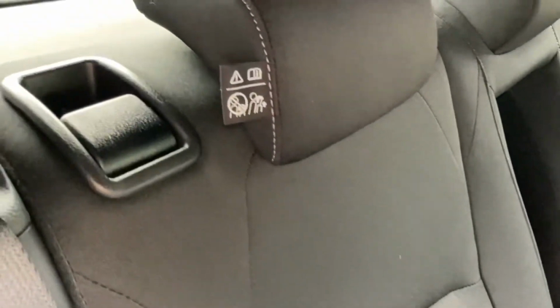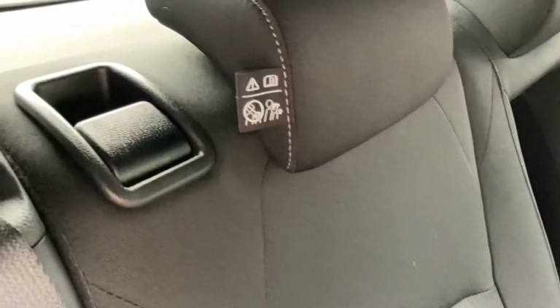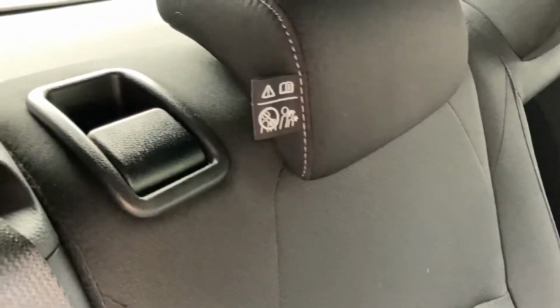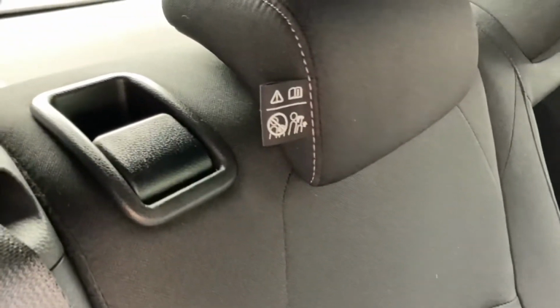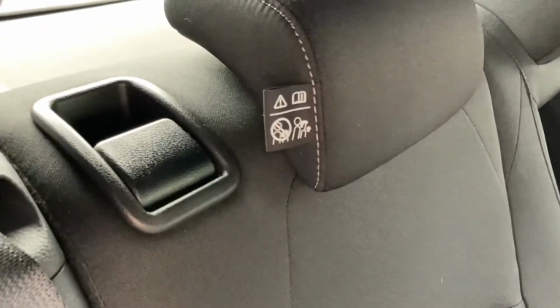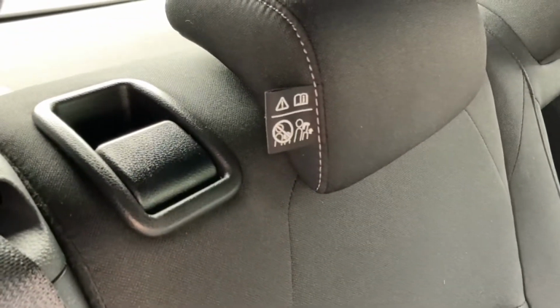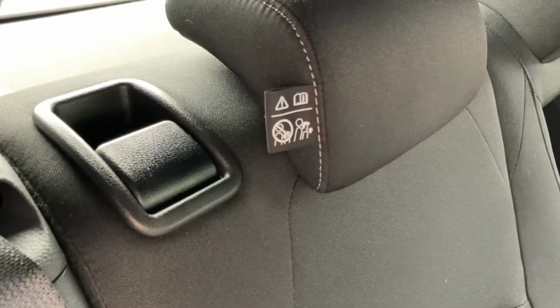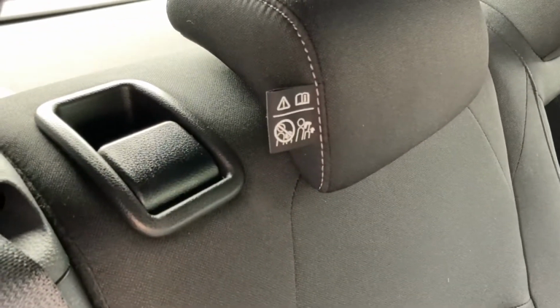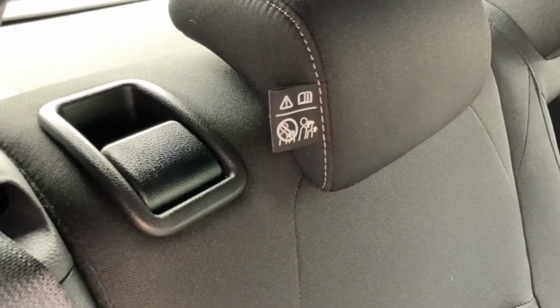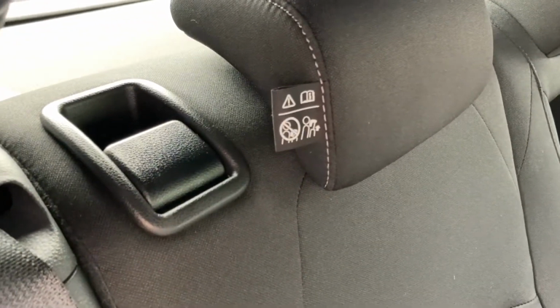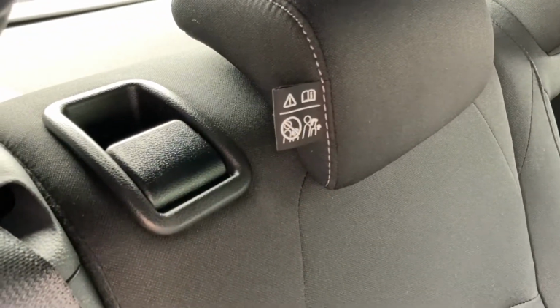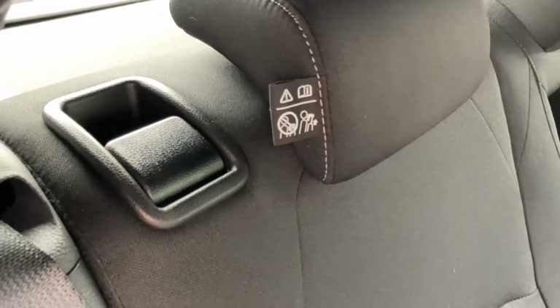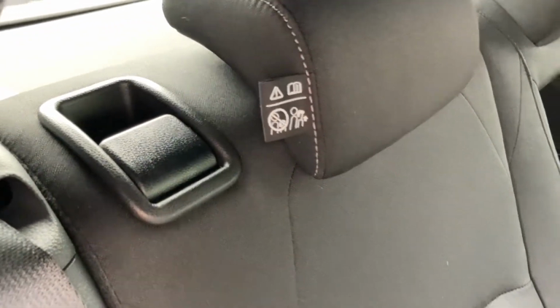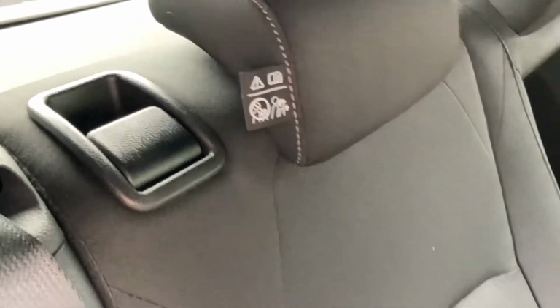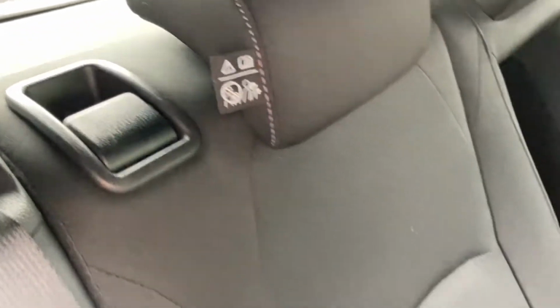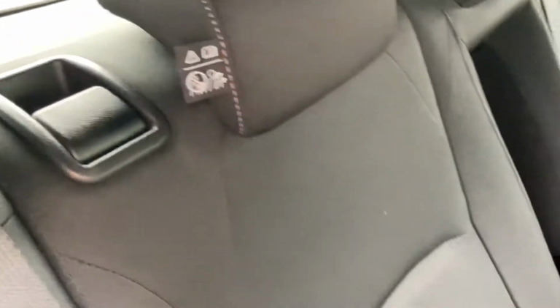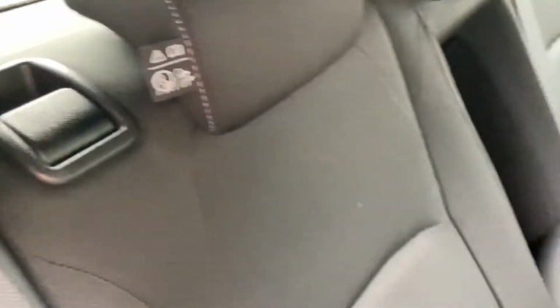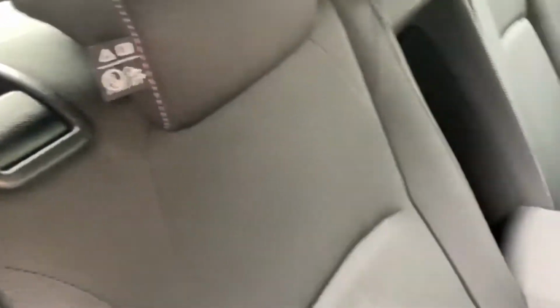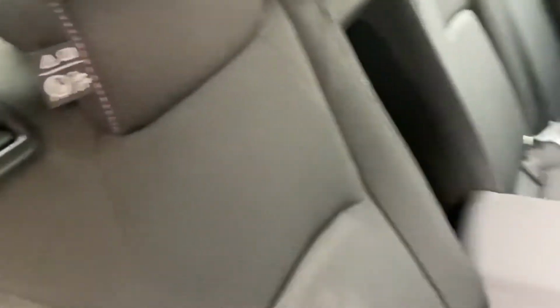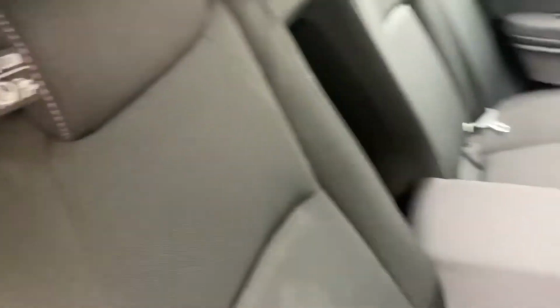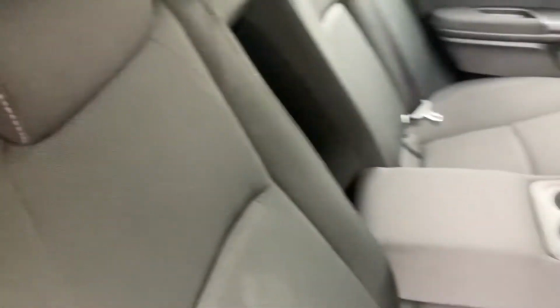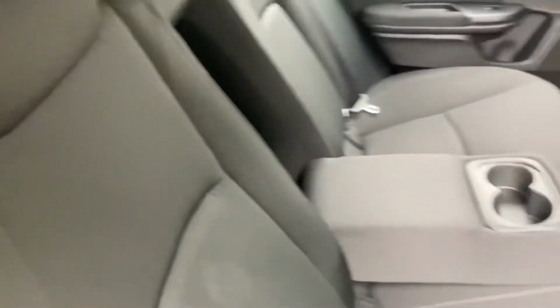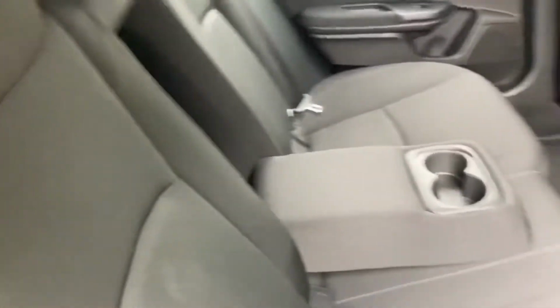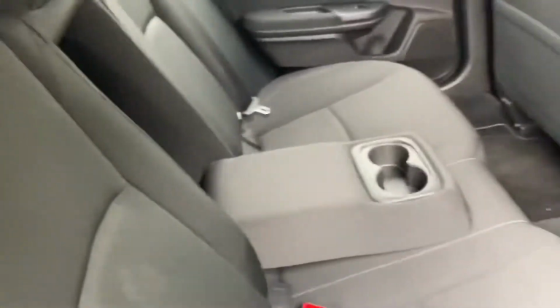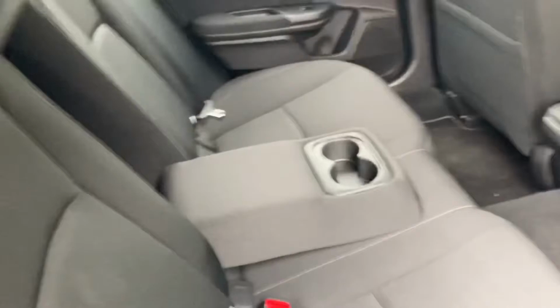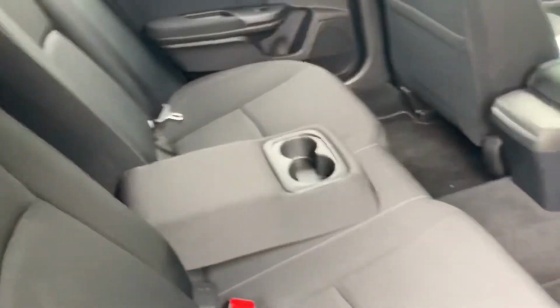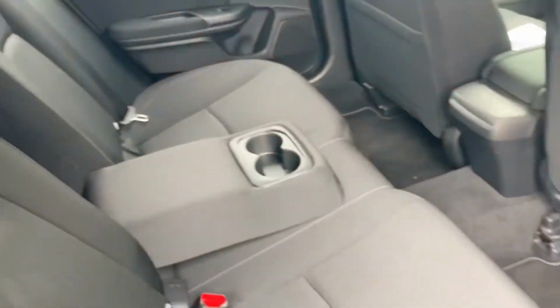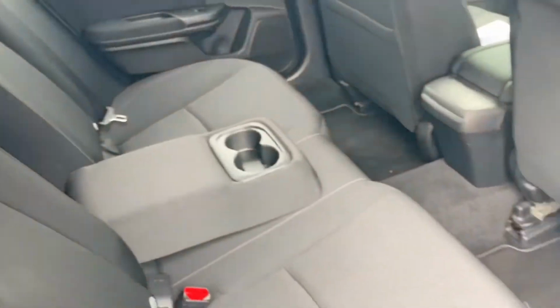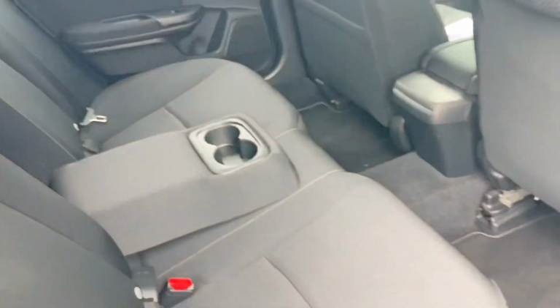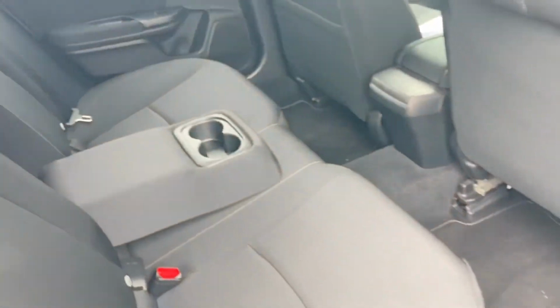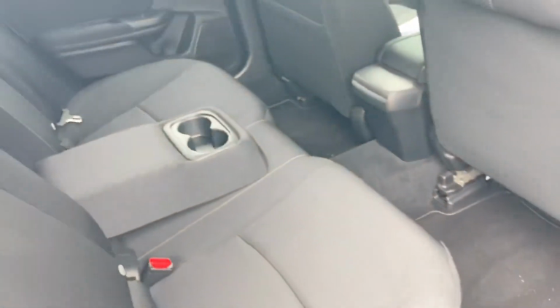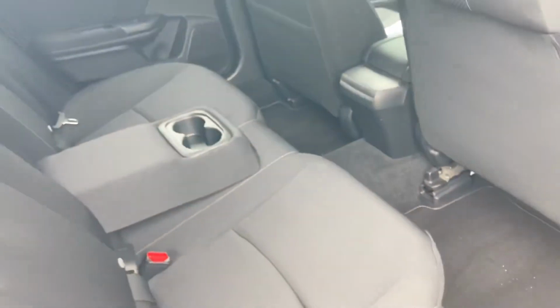And of course you do have your ISOFIX points which are located on each of your rear seats. And if you do require more space in the back, you can use these black handles to pop down your back seats flat.